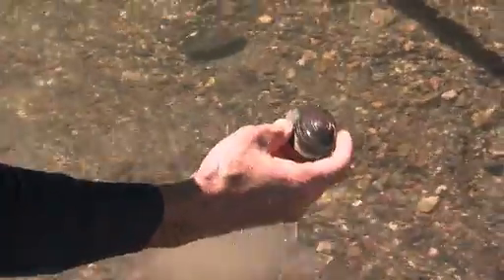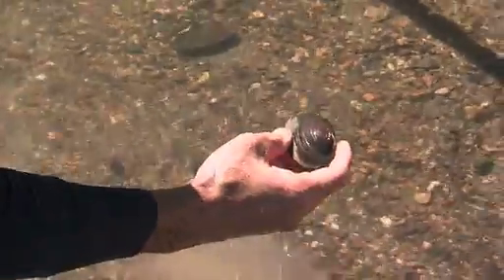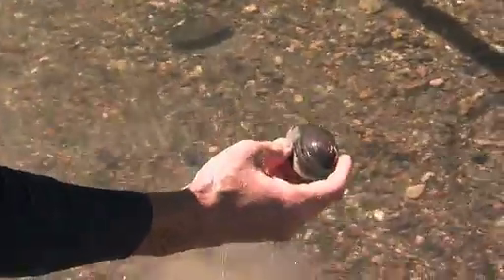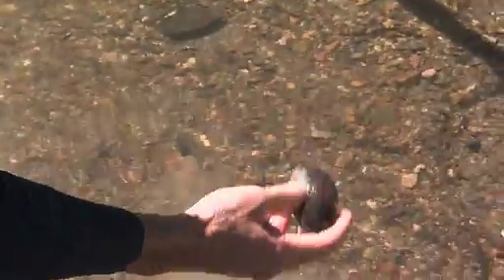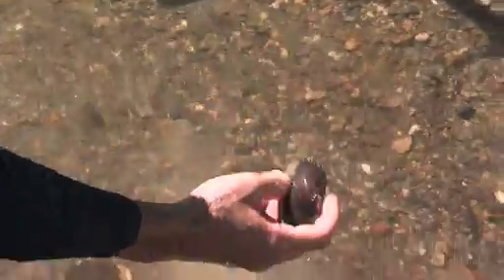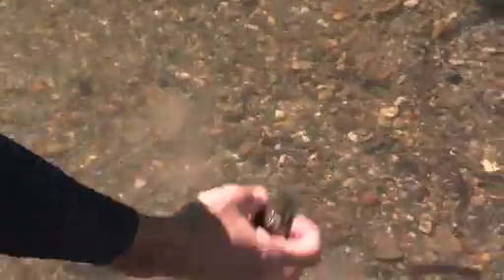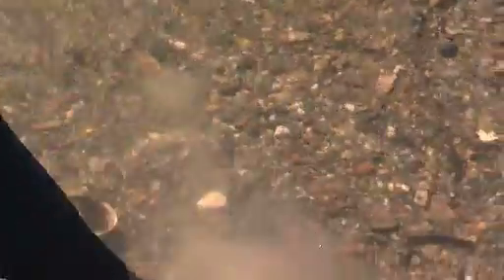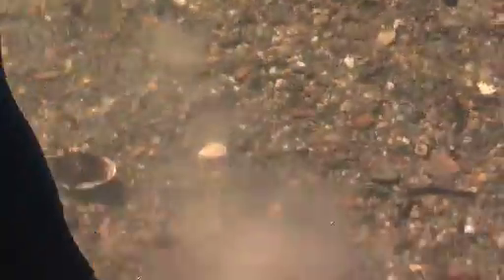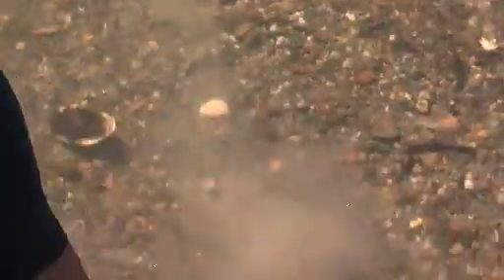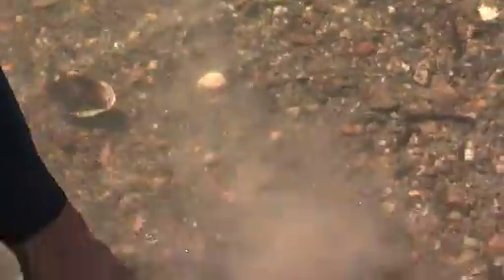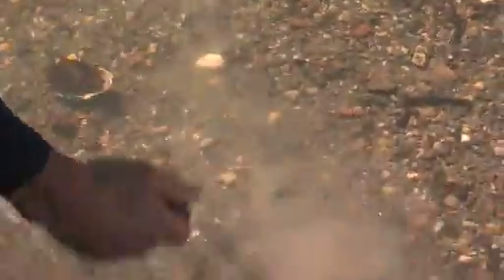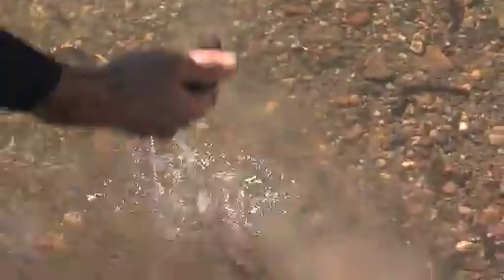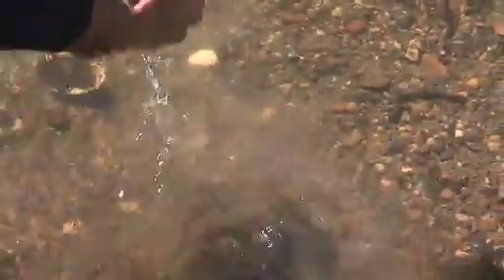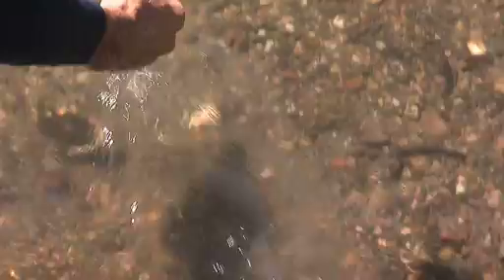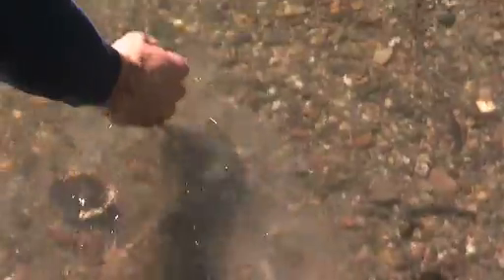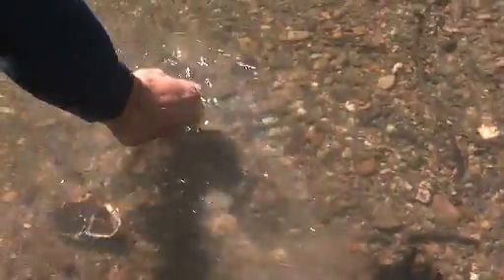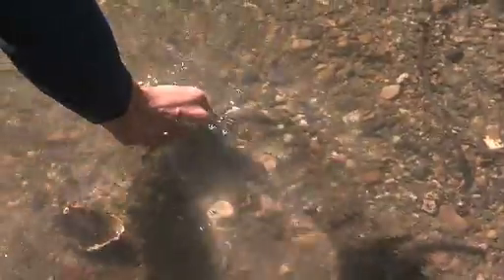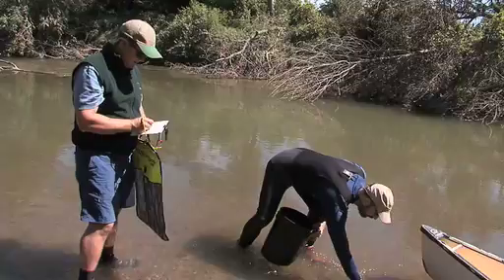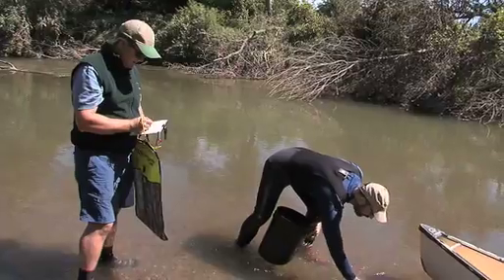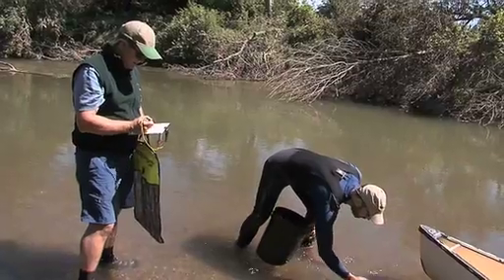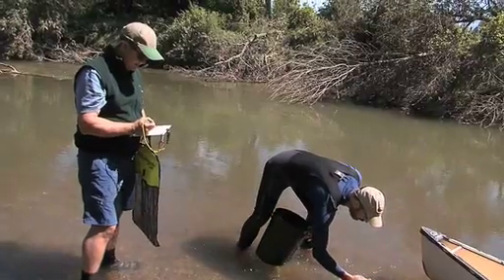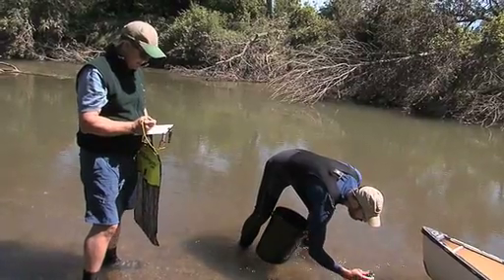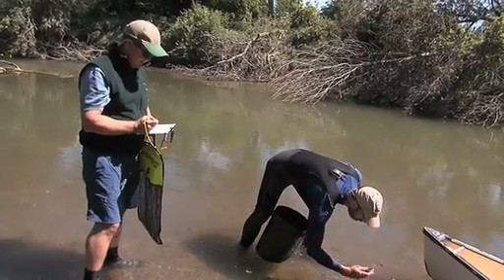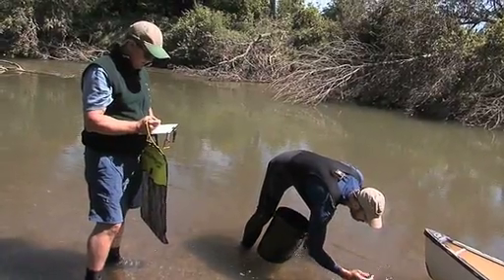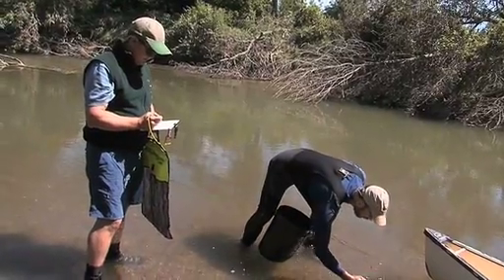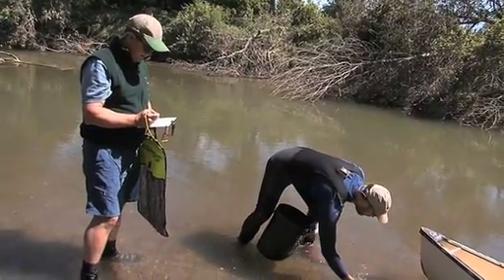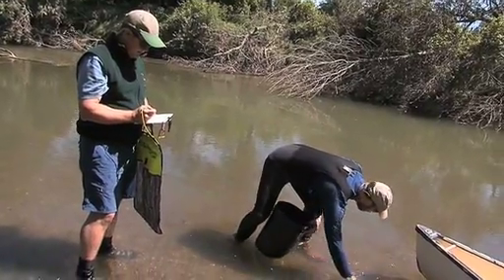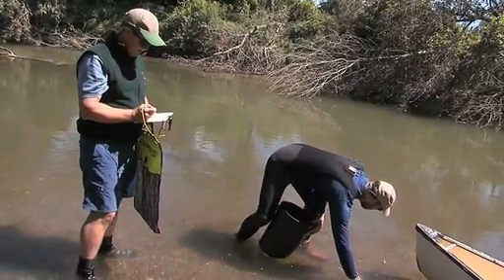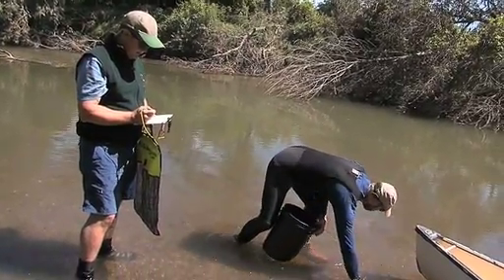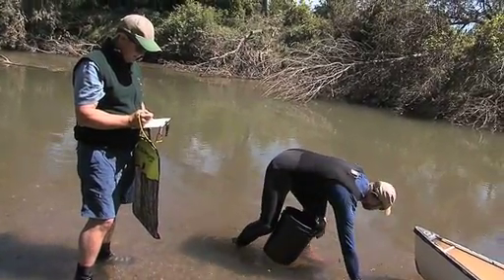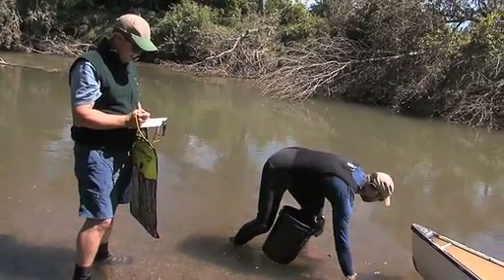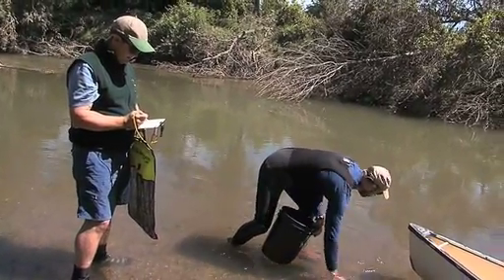That's an eastern lamp mussel. Another eastern elliptio.